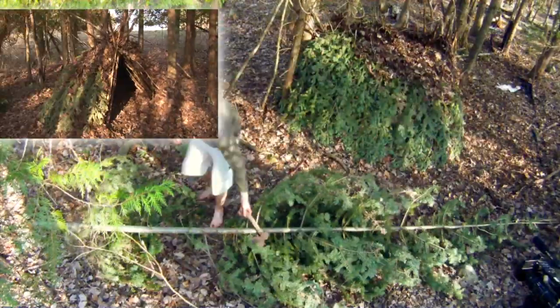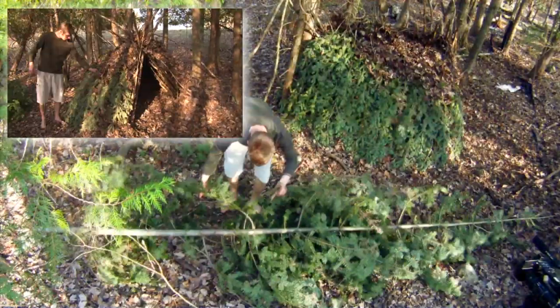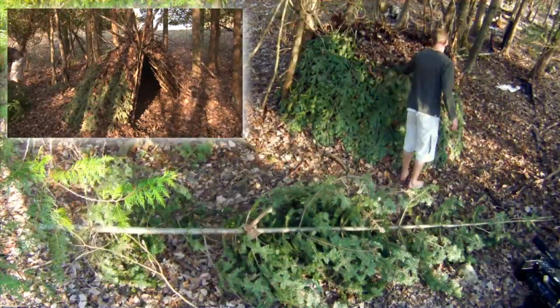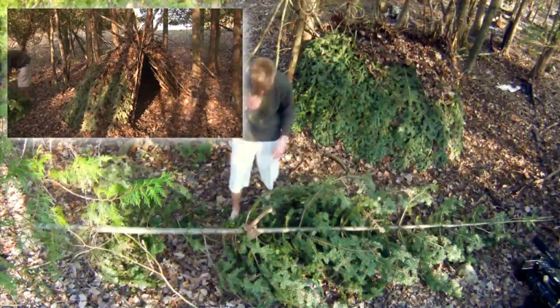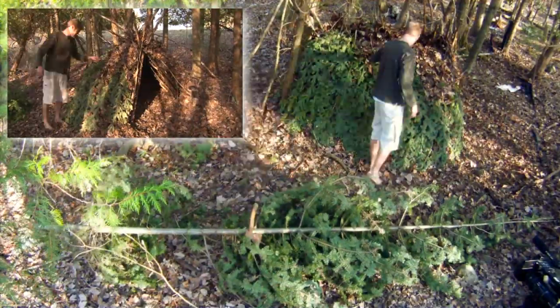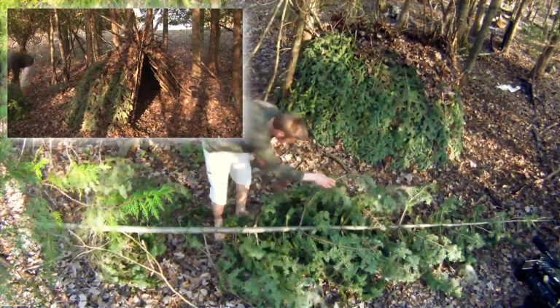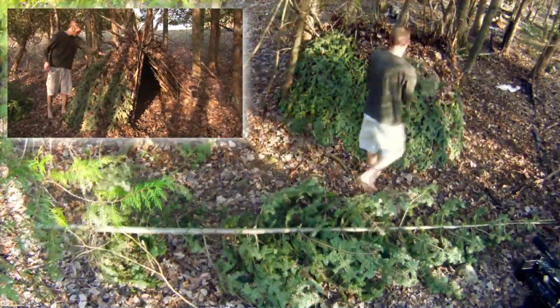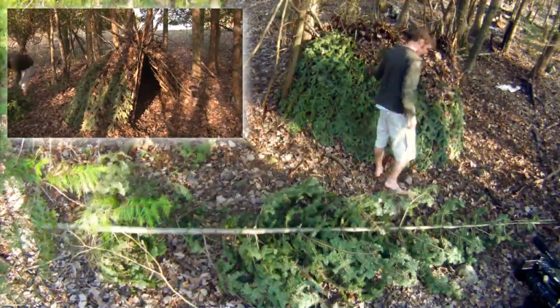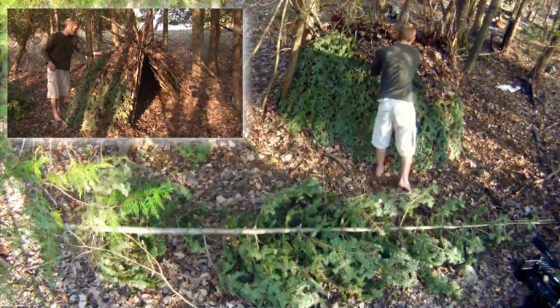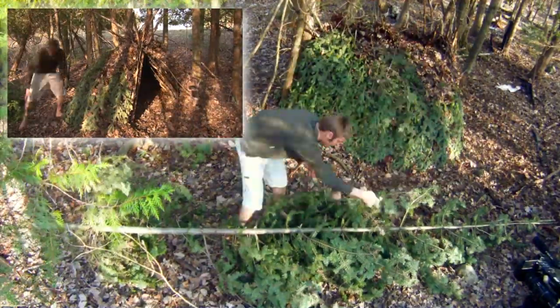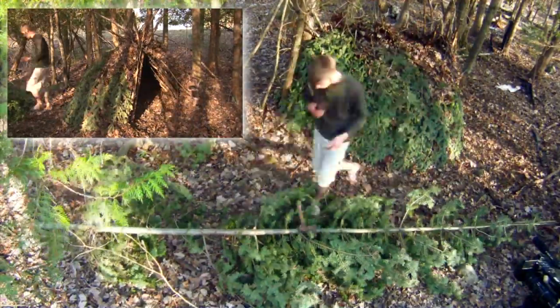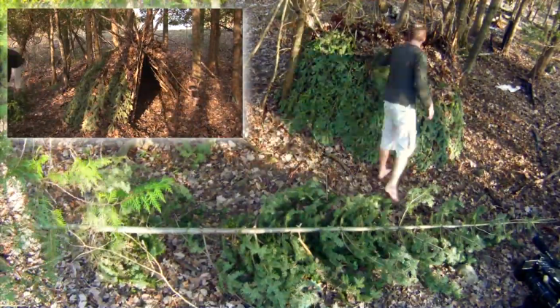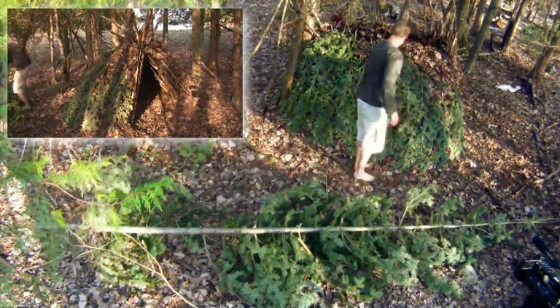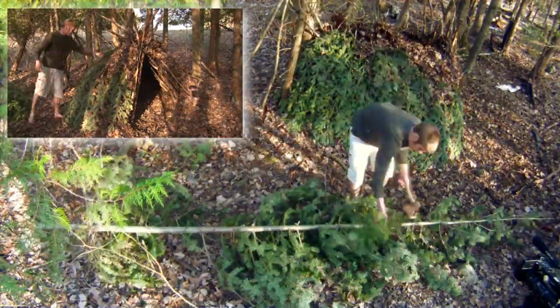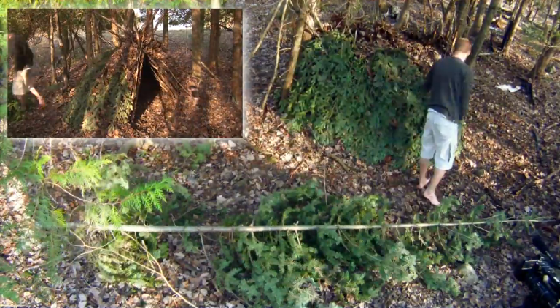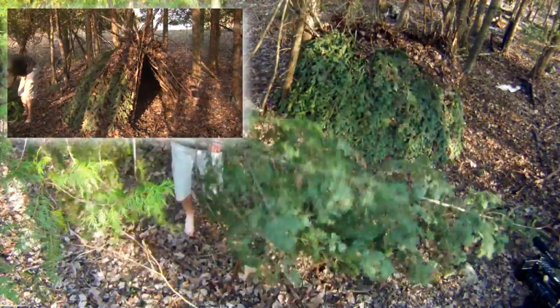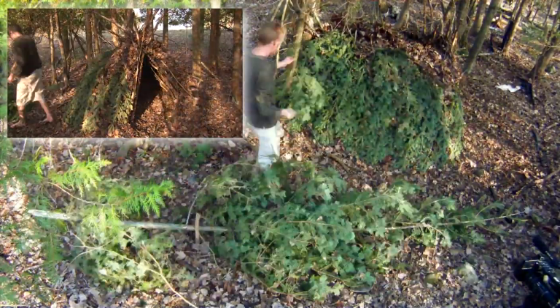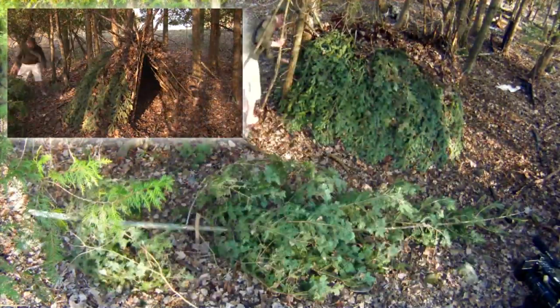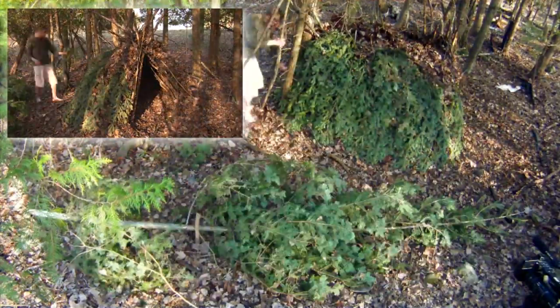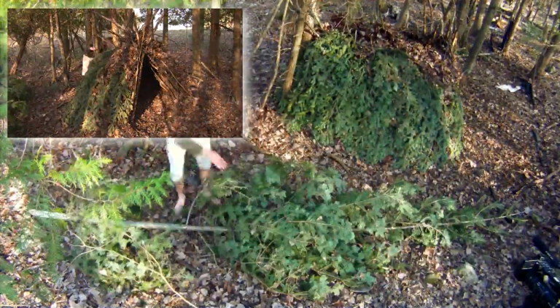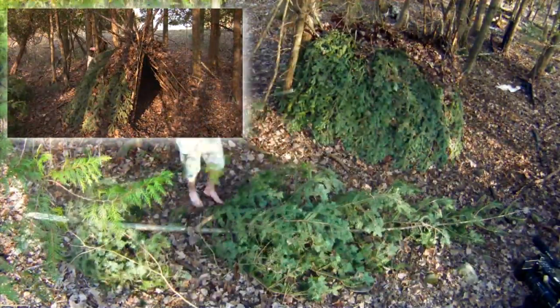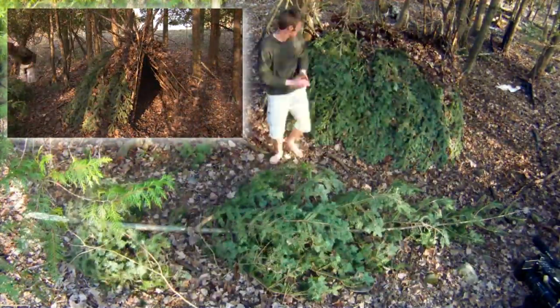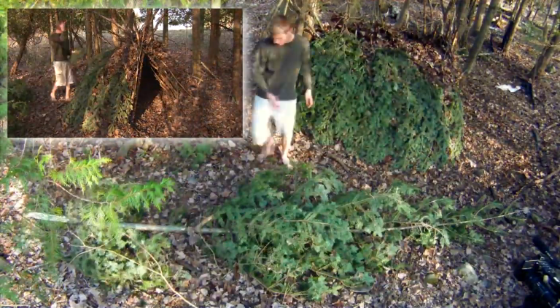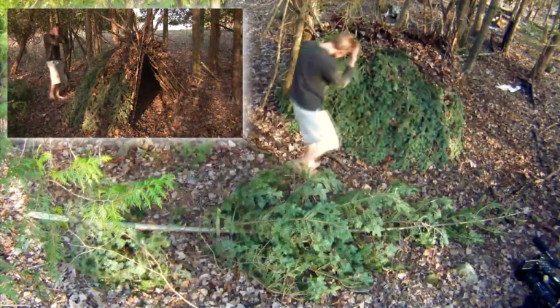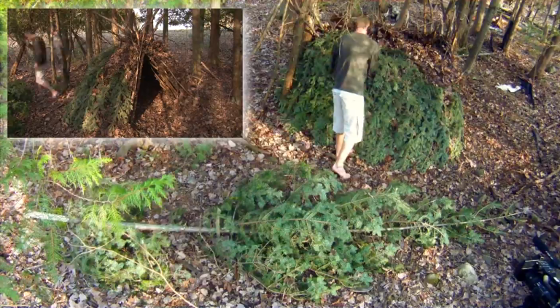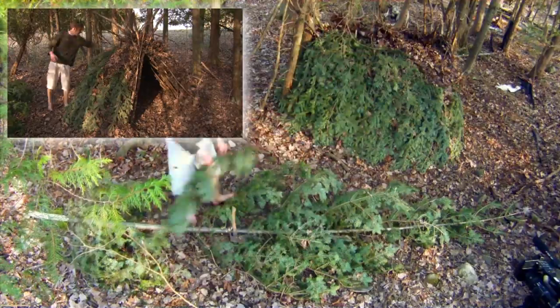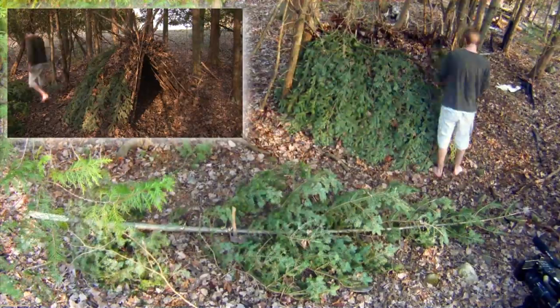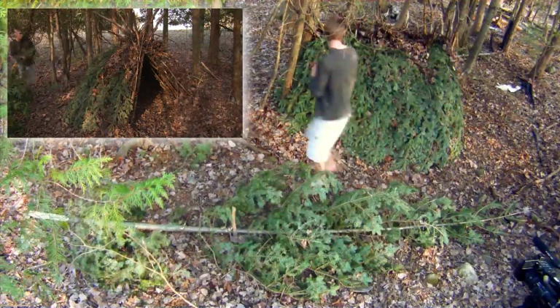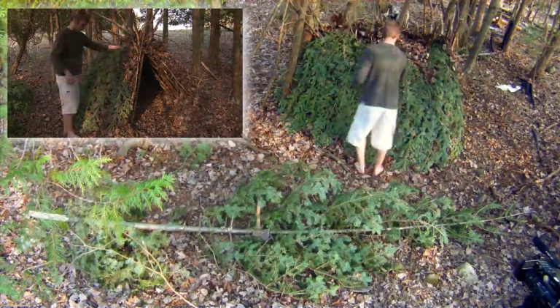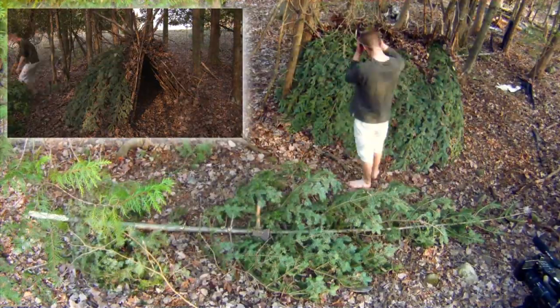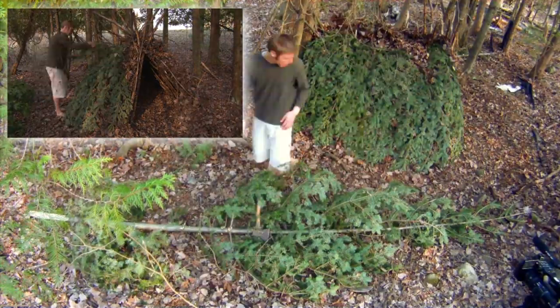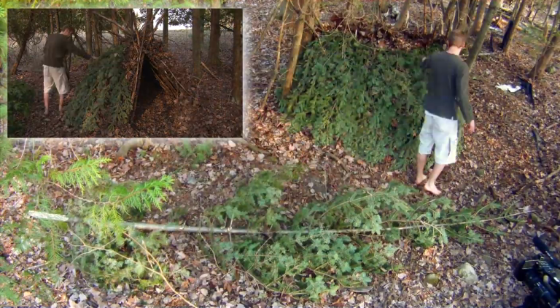Here I'm using an axe to pick the branches off another windfall, but a good knife or rock can work well too.